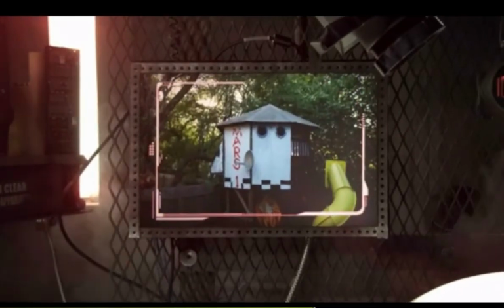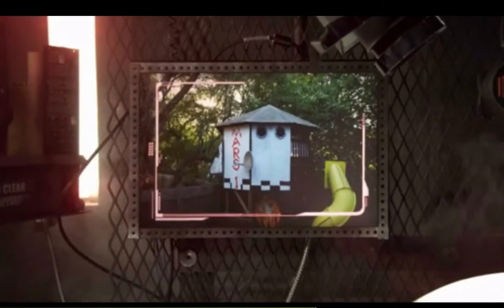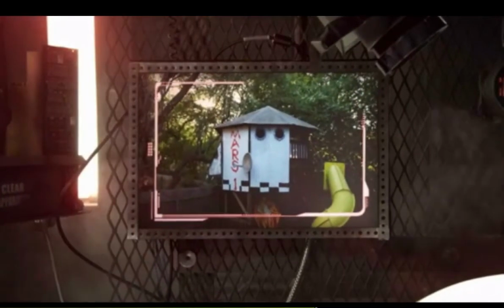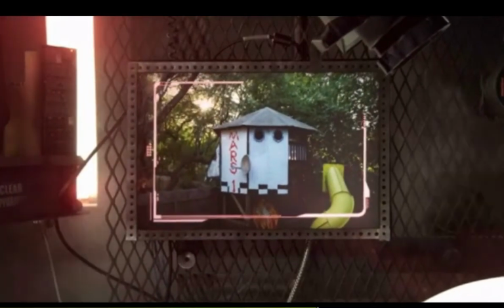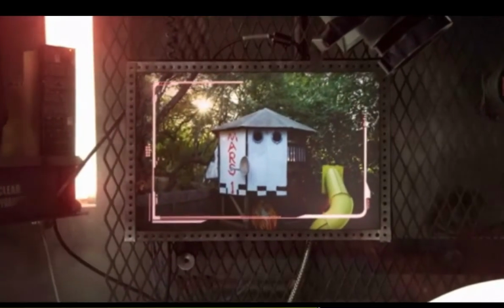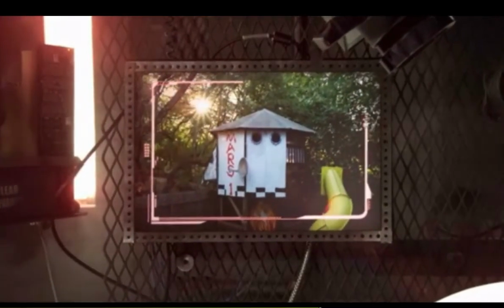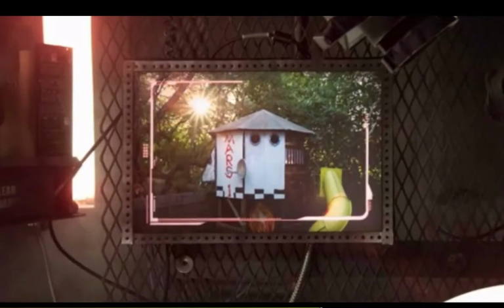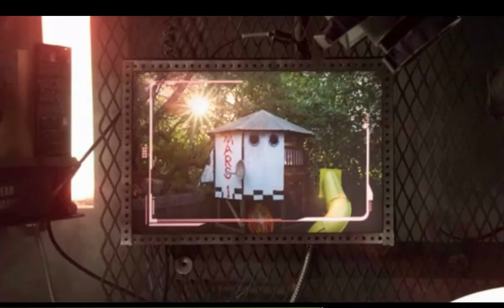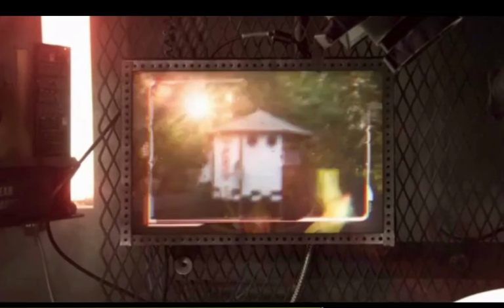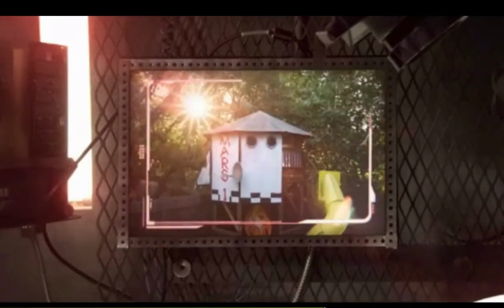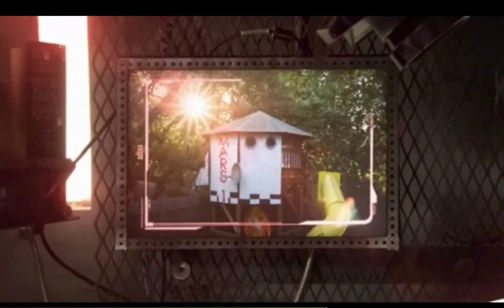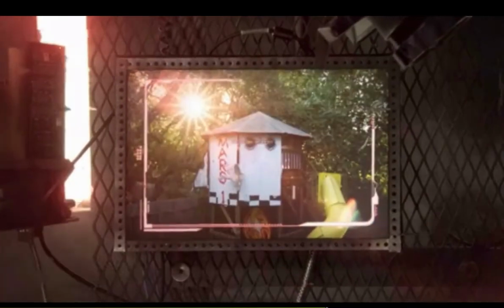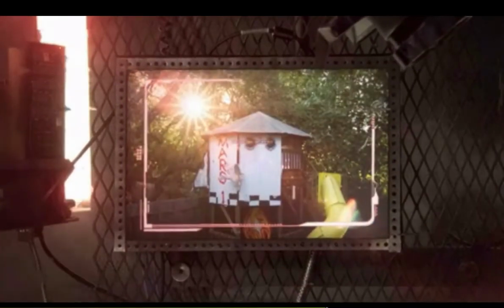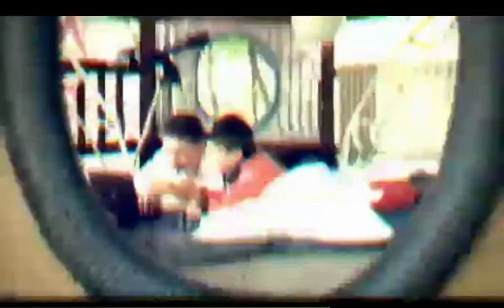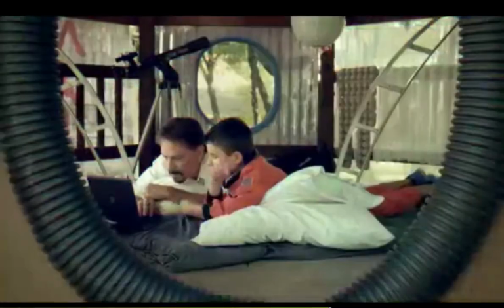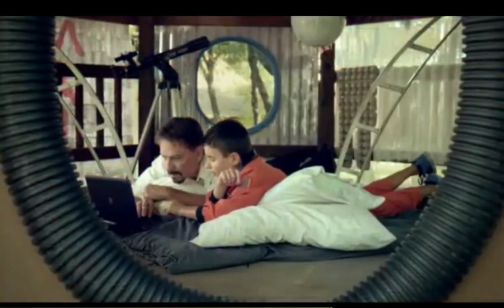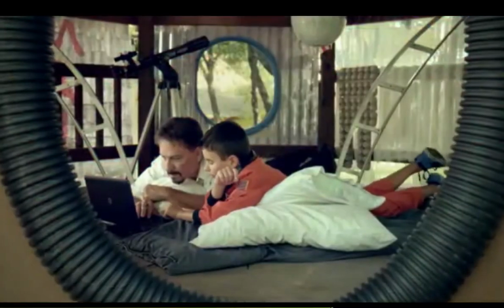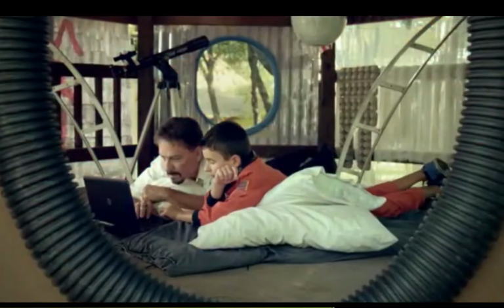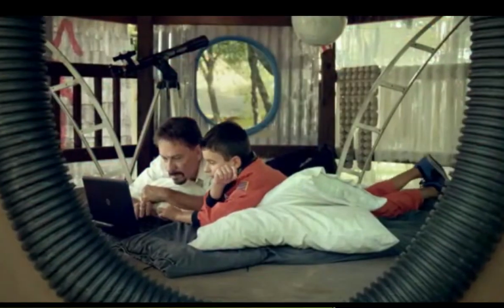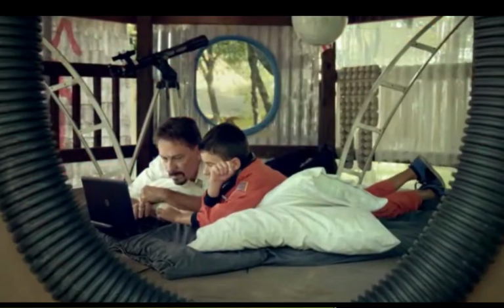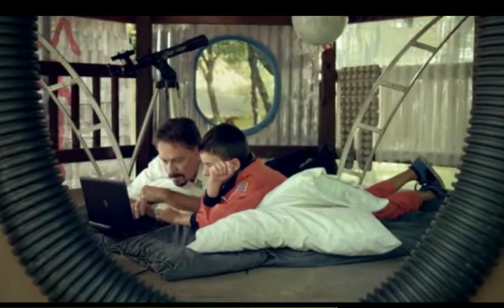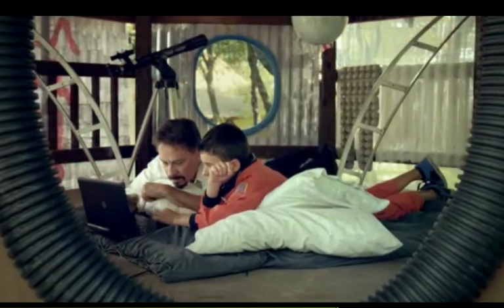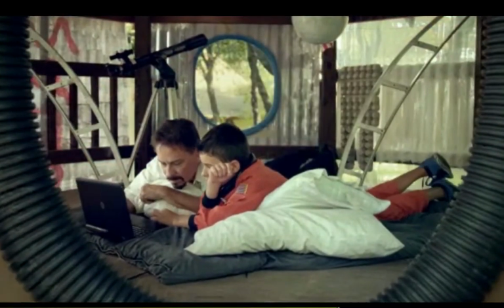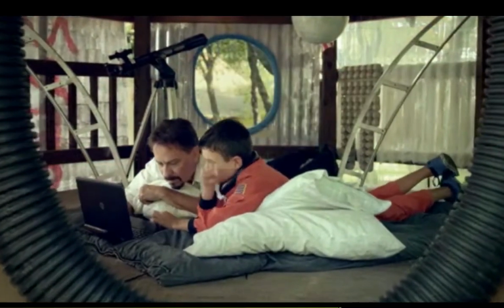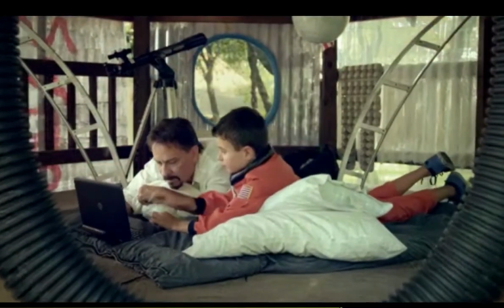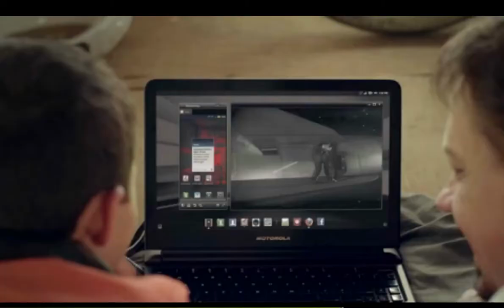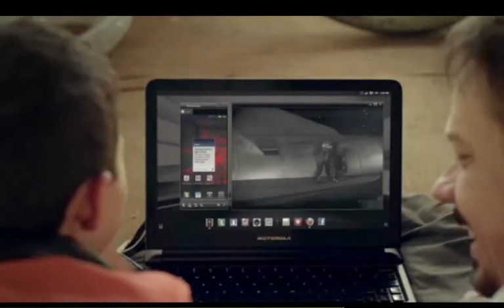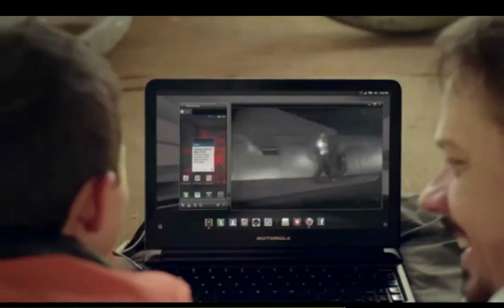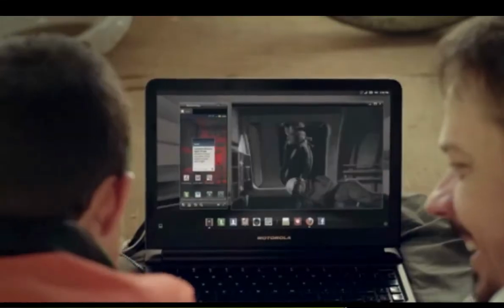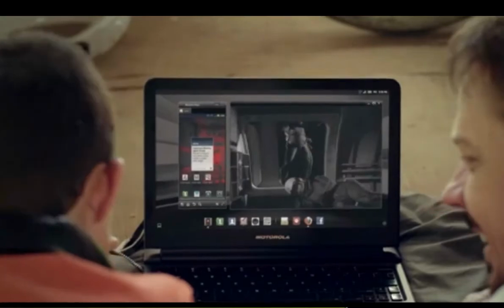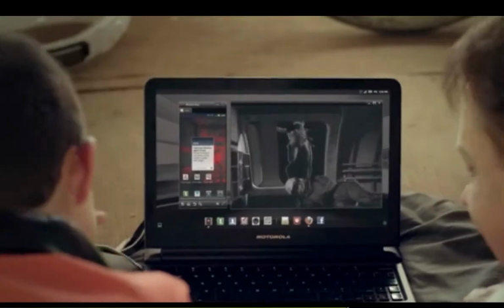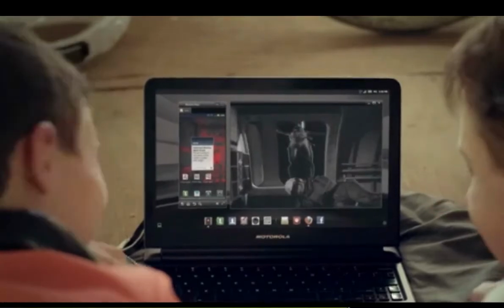Dominate your desktop with remote access. Pull songs, movies, and documents from your home computer wirelessly and on the go.